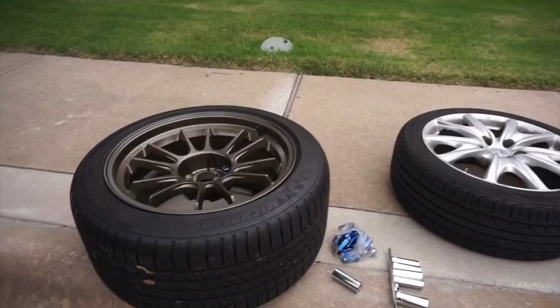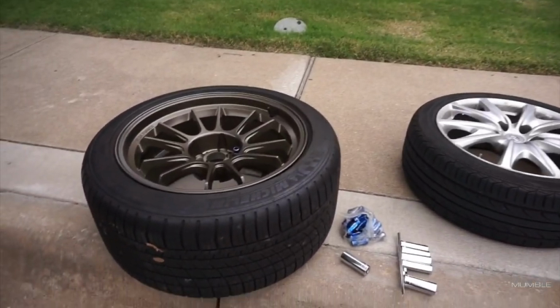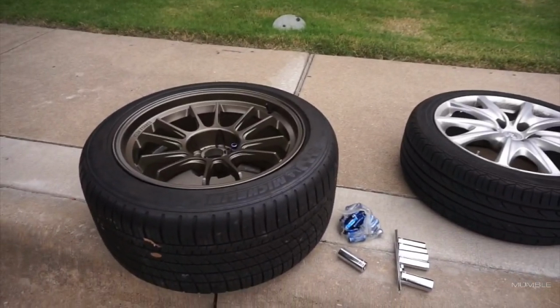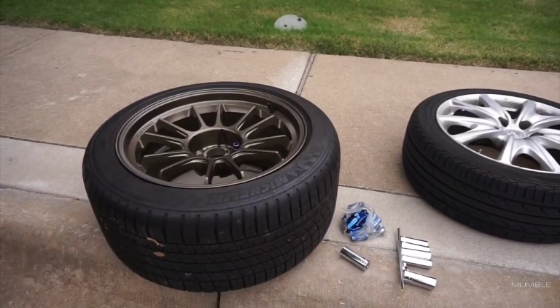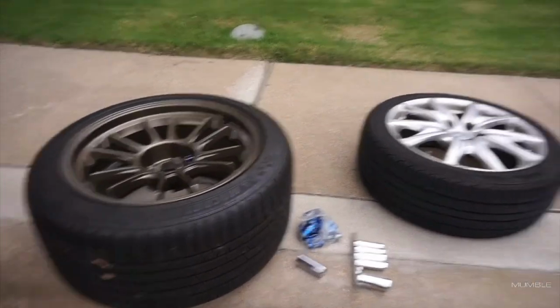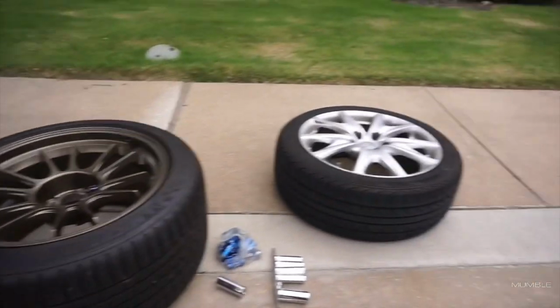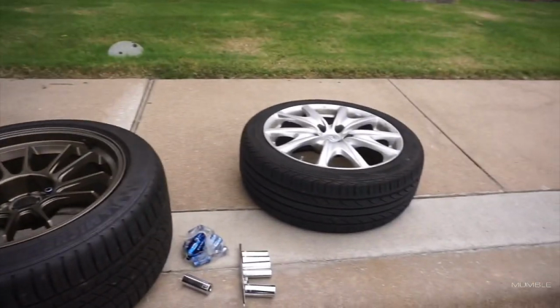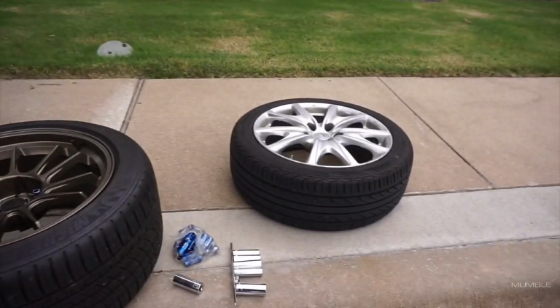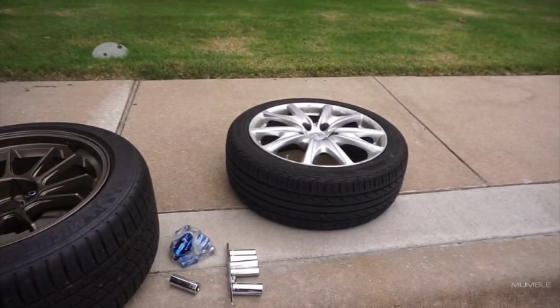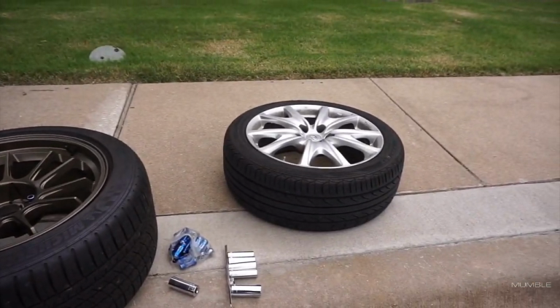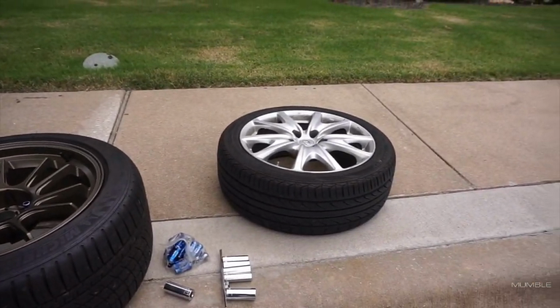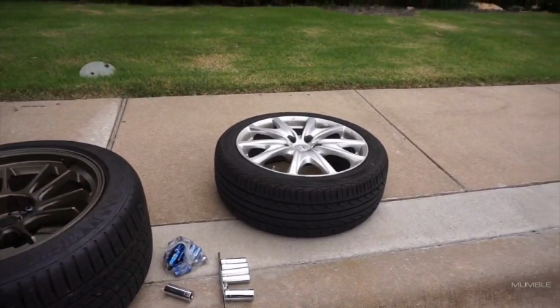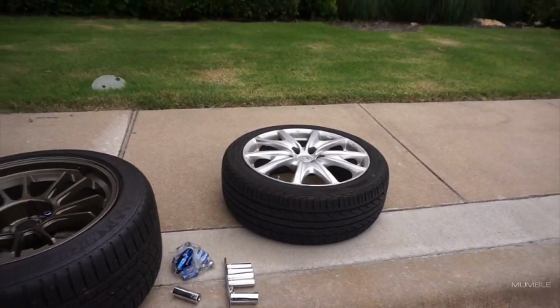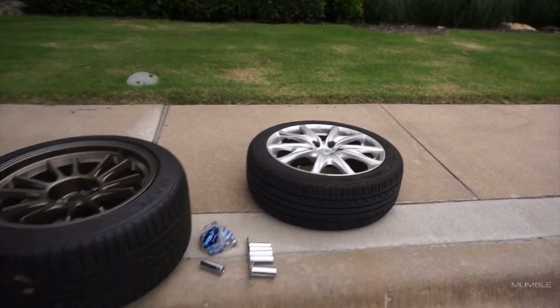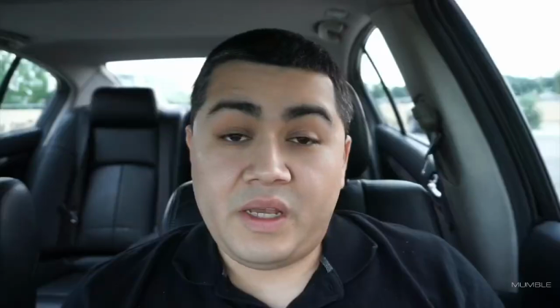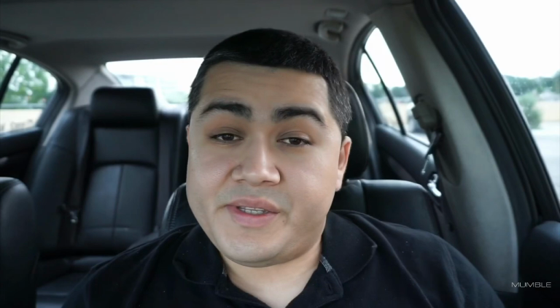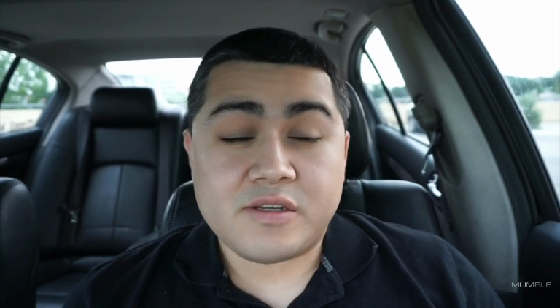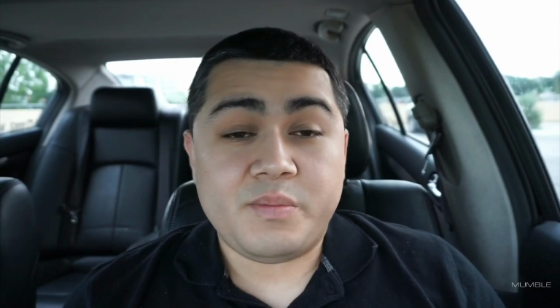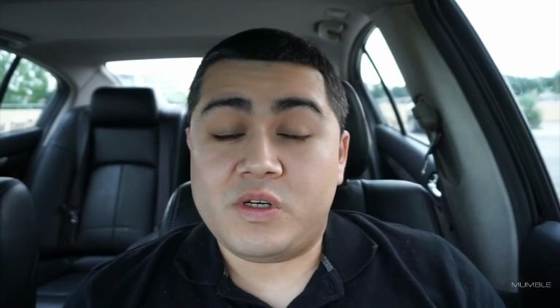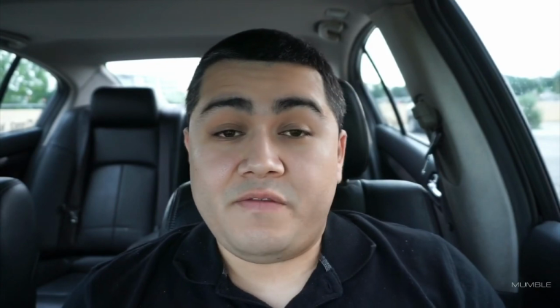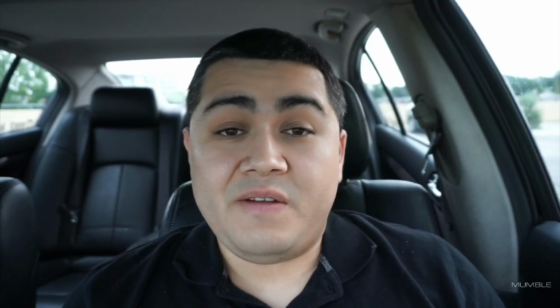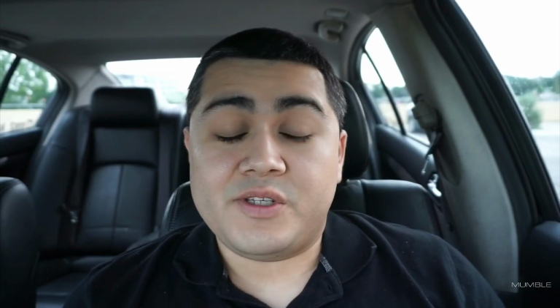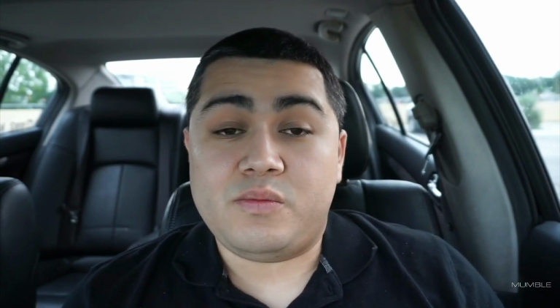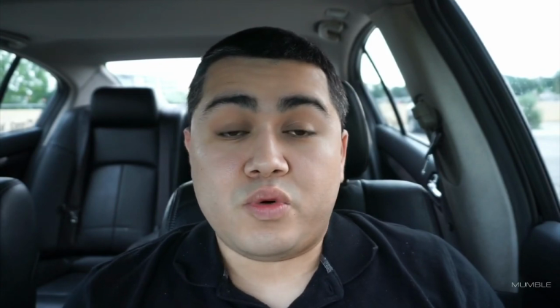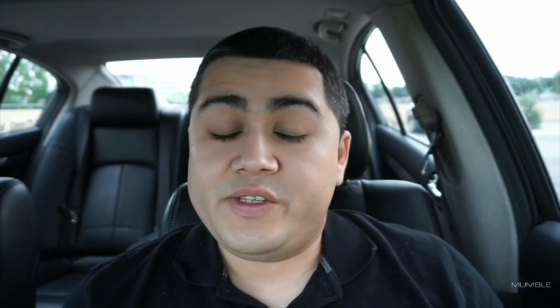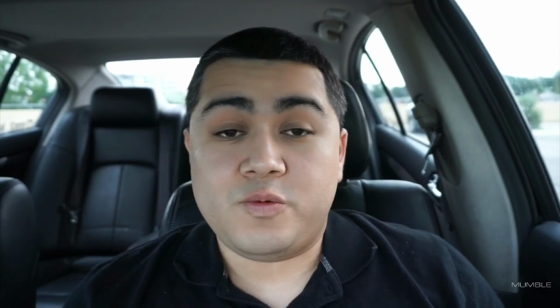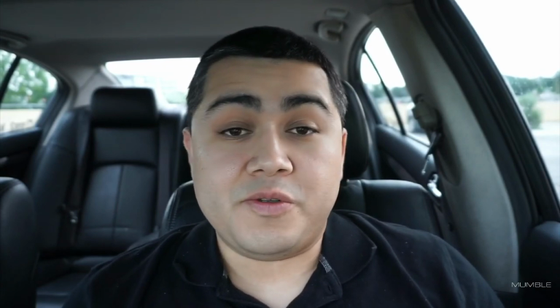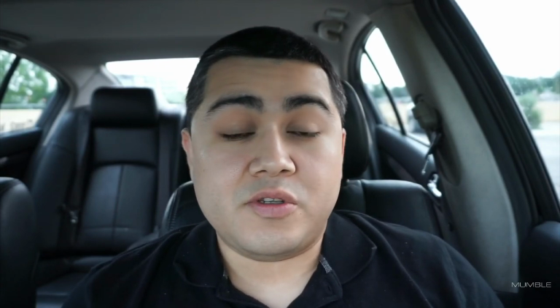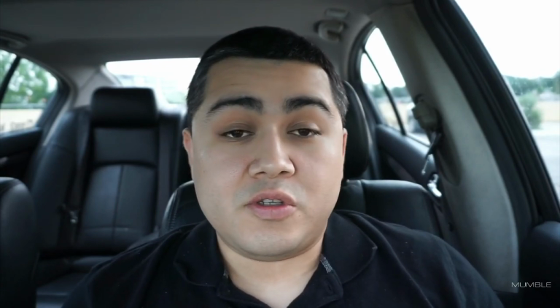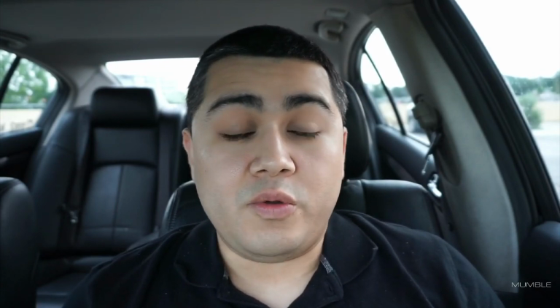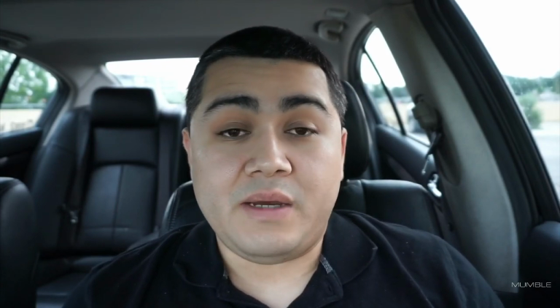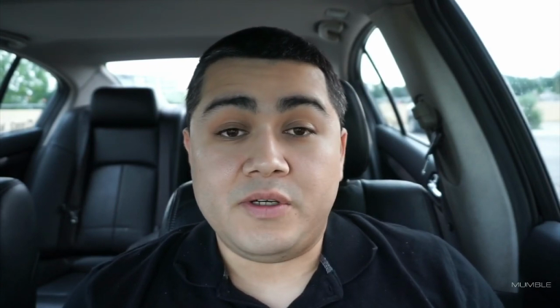So ten and a half versus seven and a half. This next clip is one of my favorites because the brakes and the wheels look so damn good.